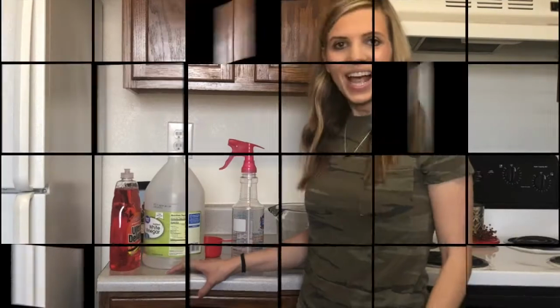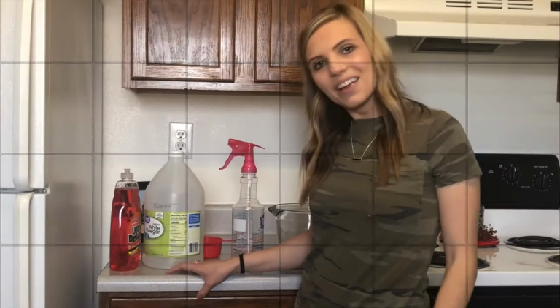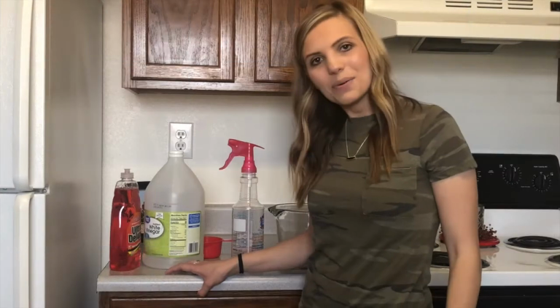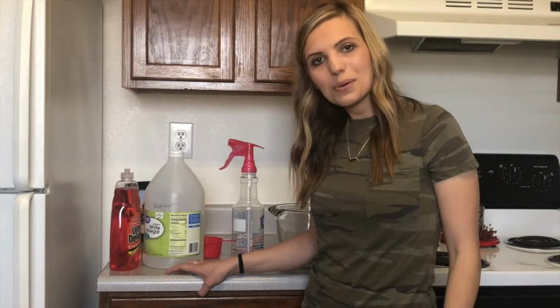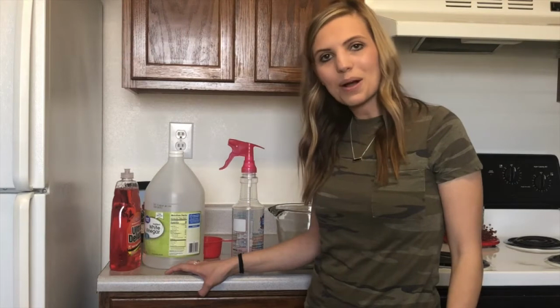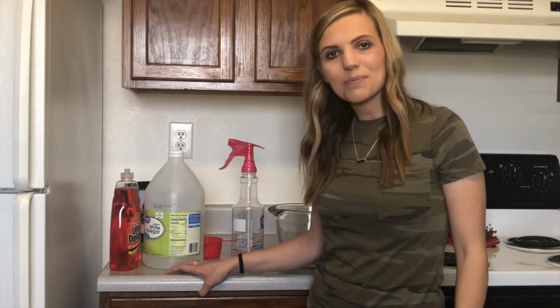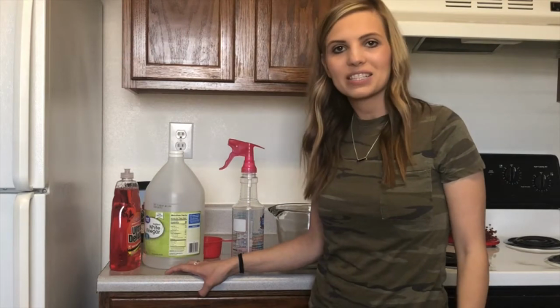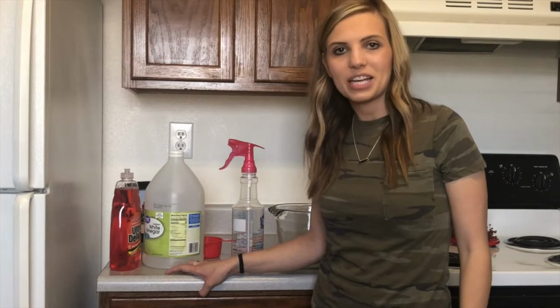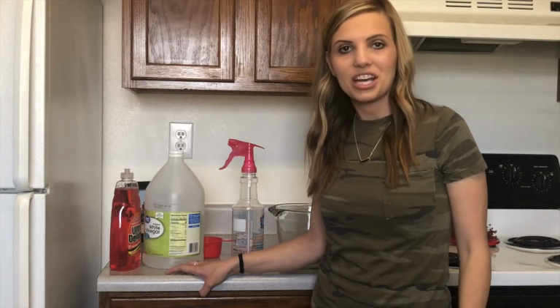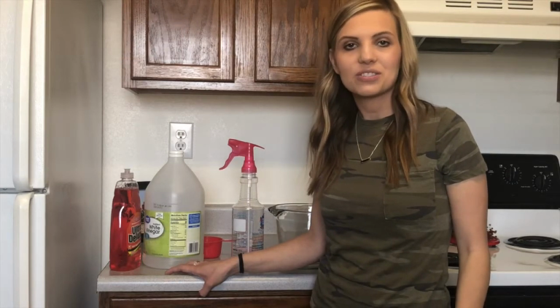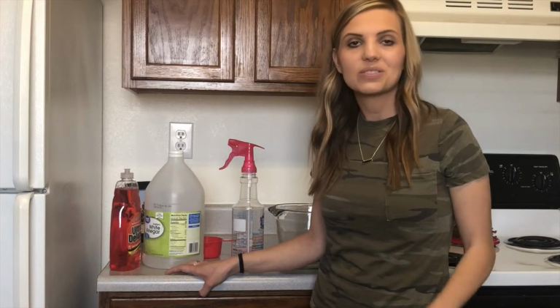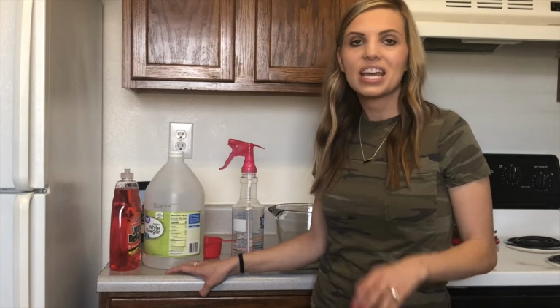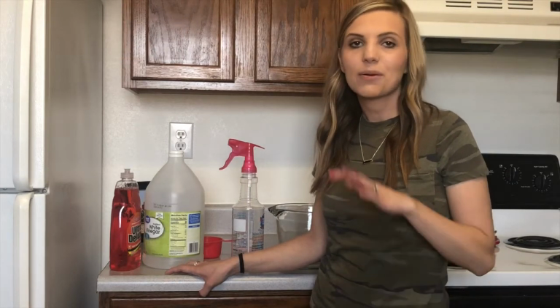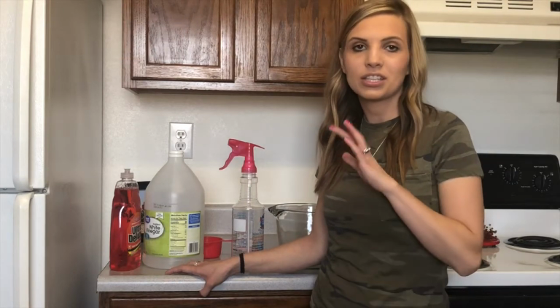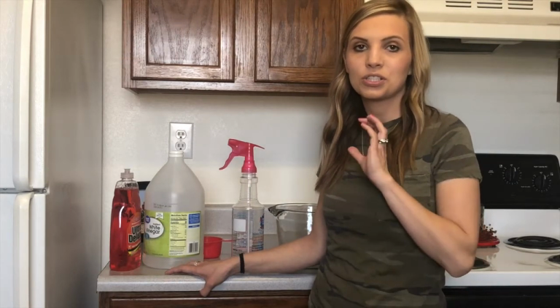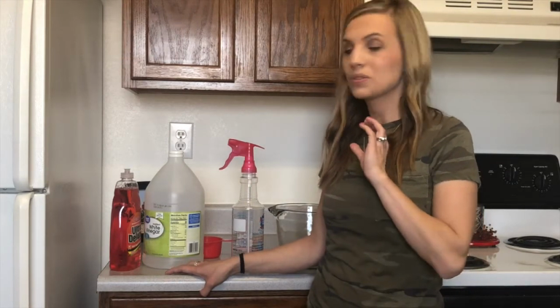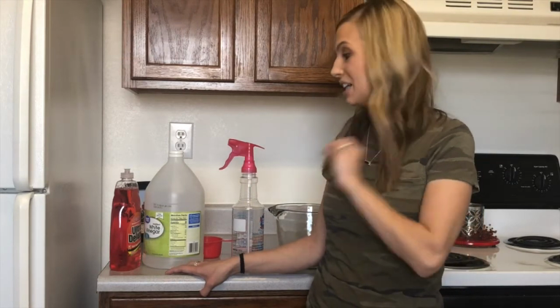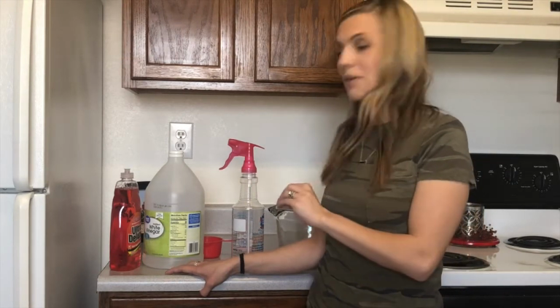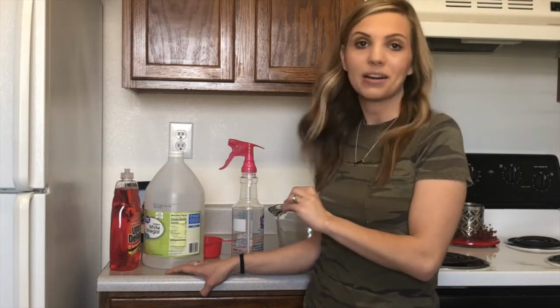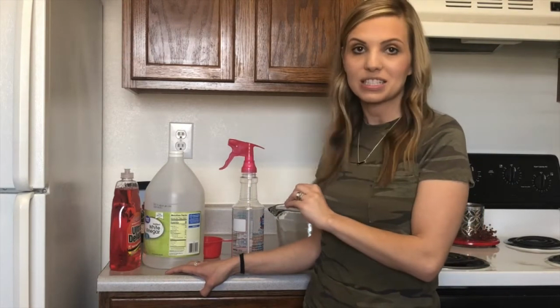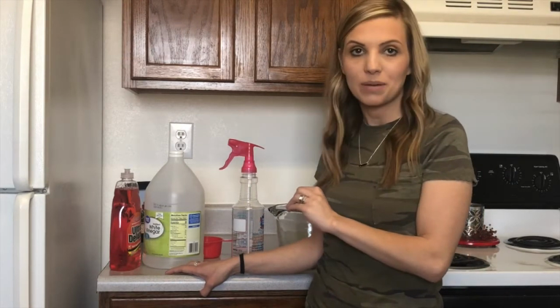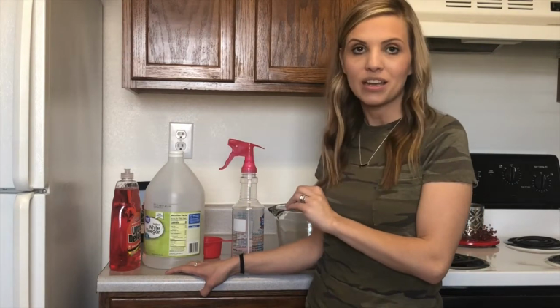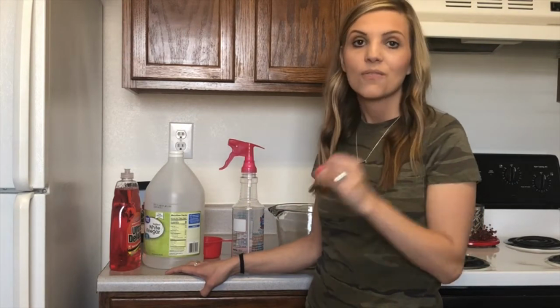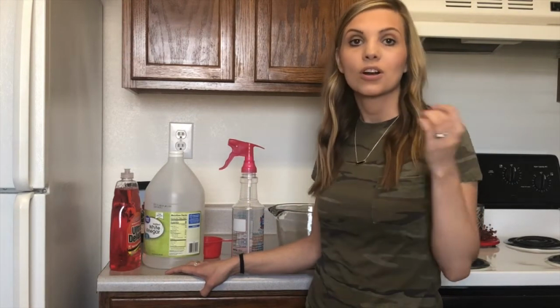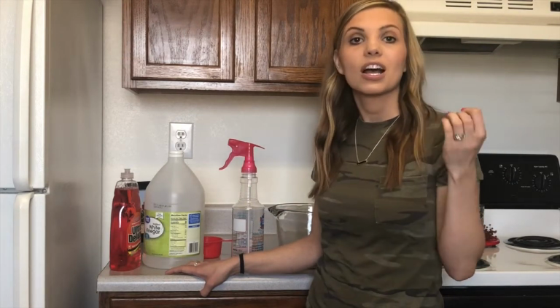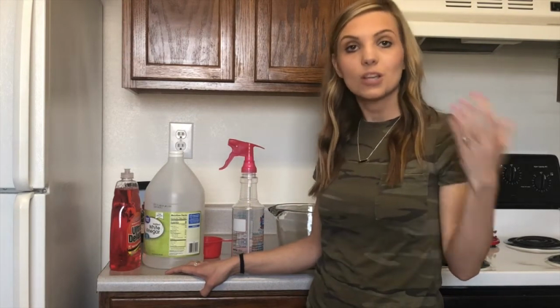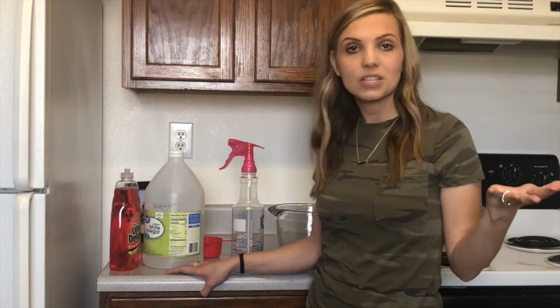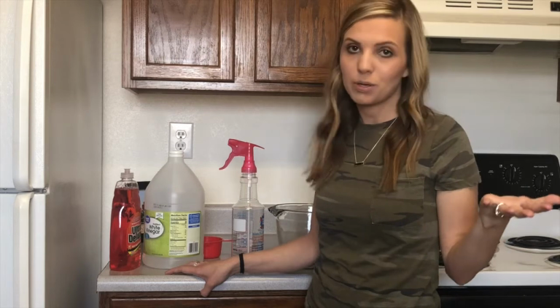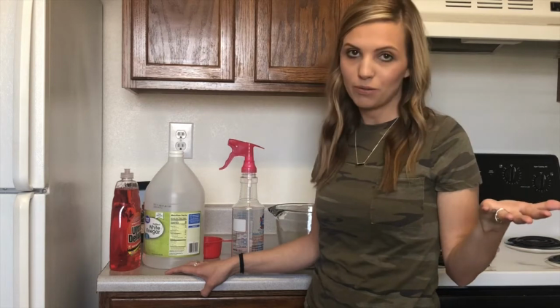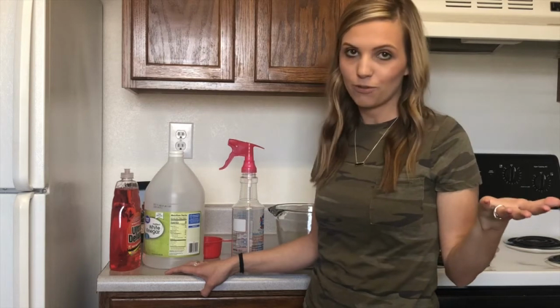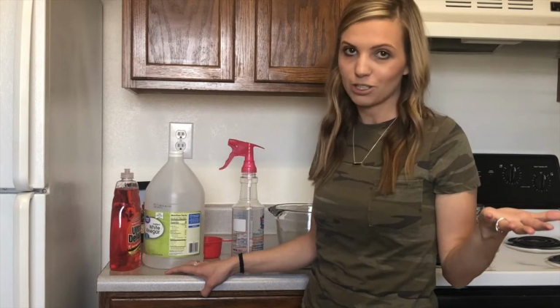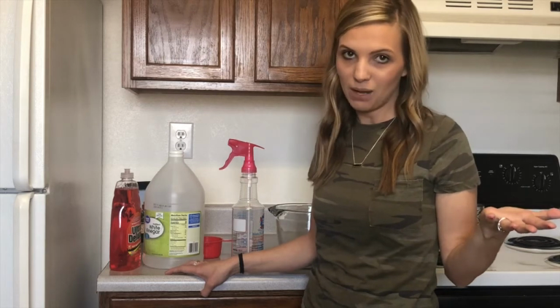Hi everyone! Welcome back to my channel. Today I wanted to DIY a recipe for a soap scum remover for your tub.